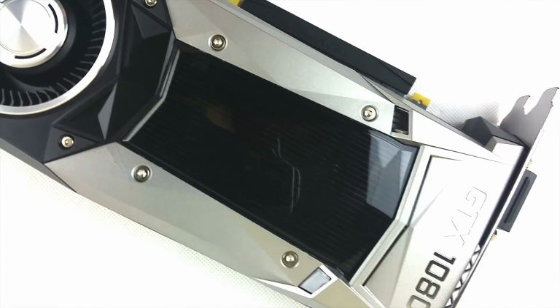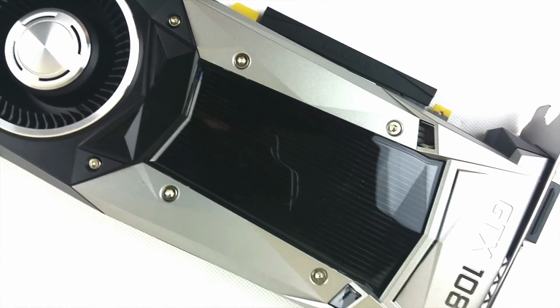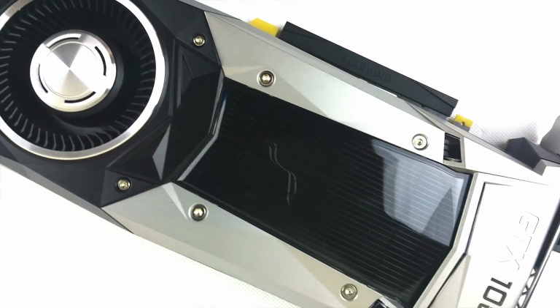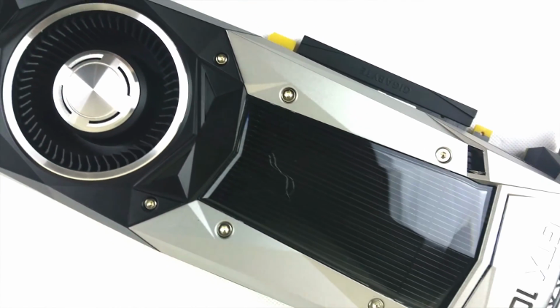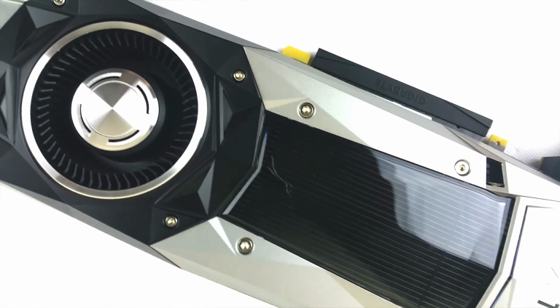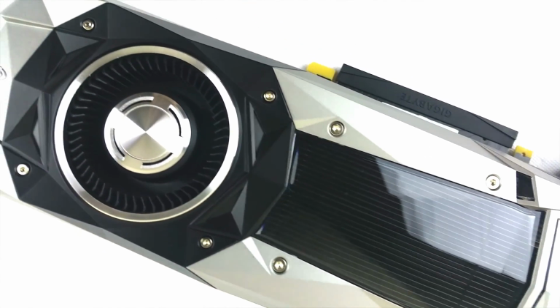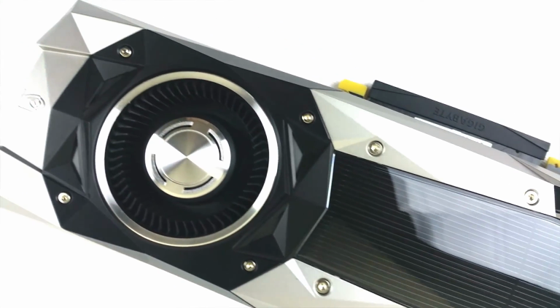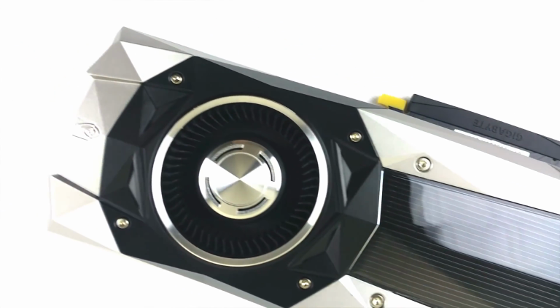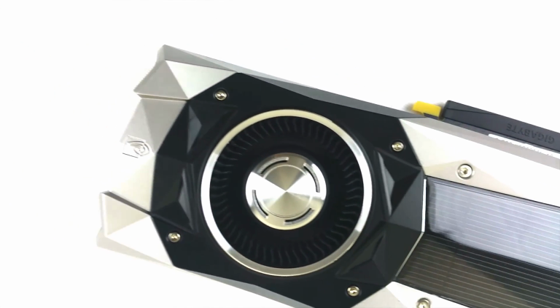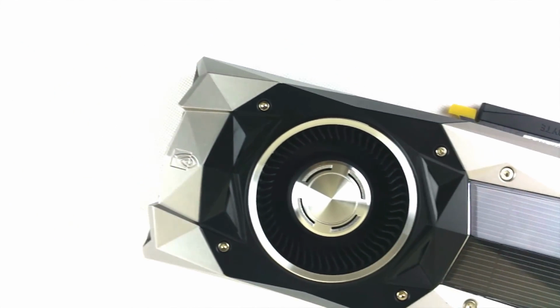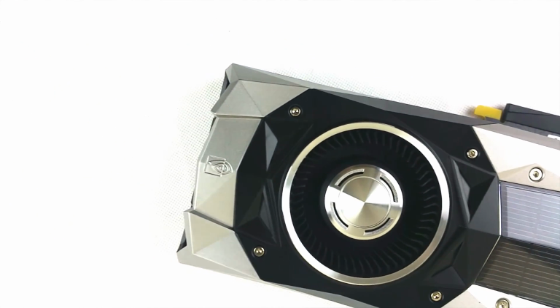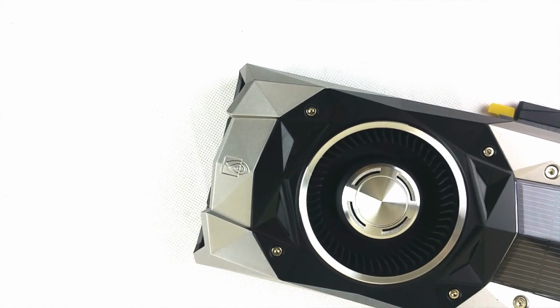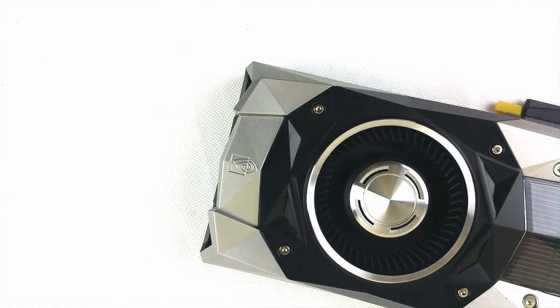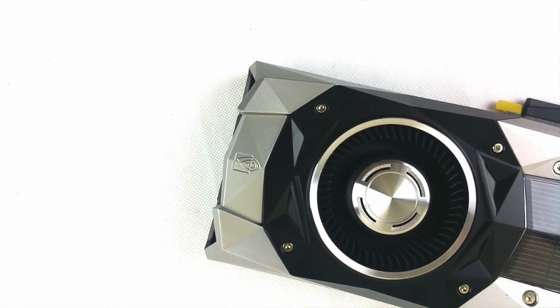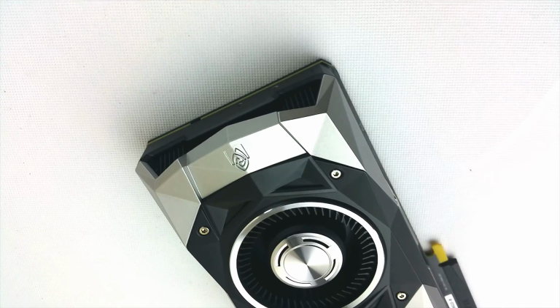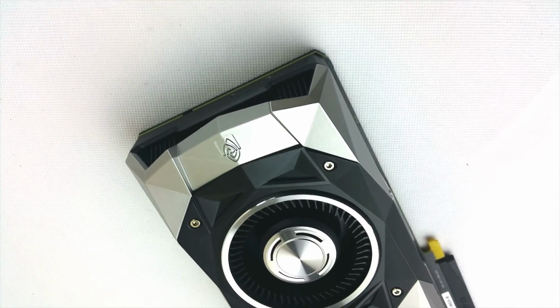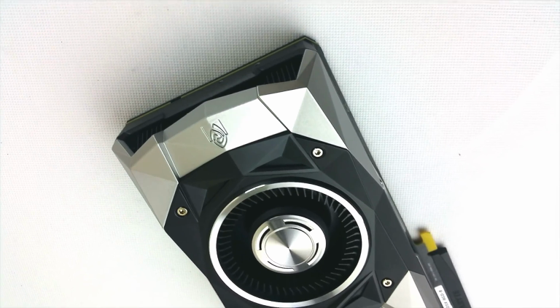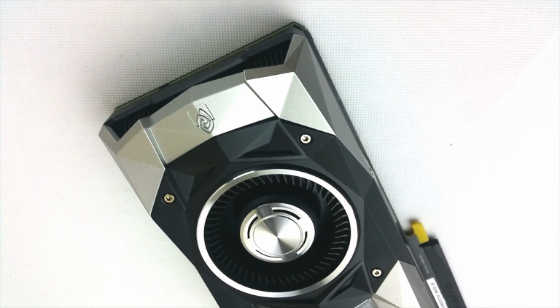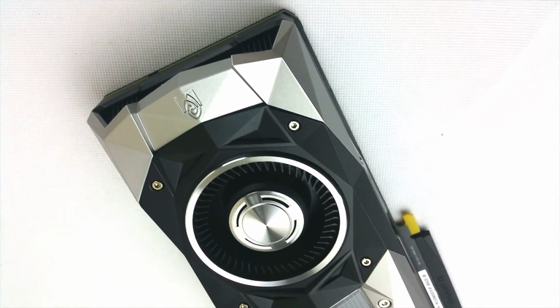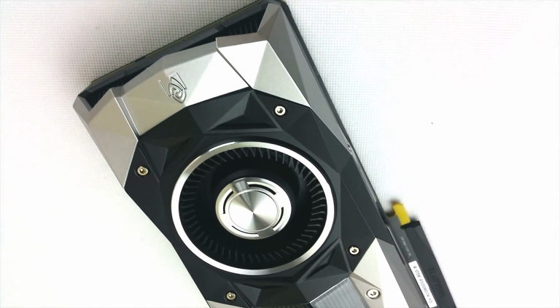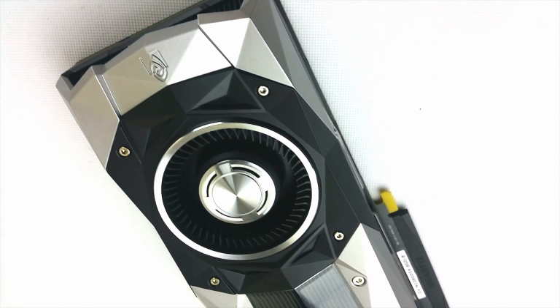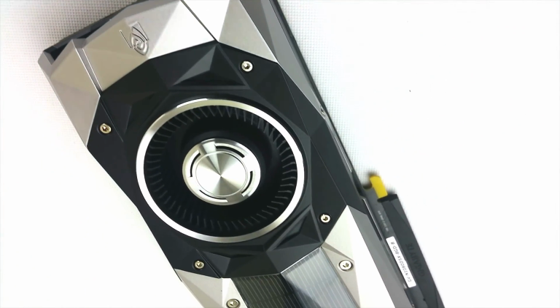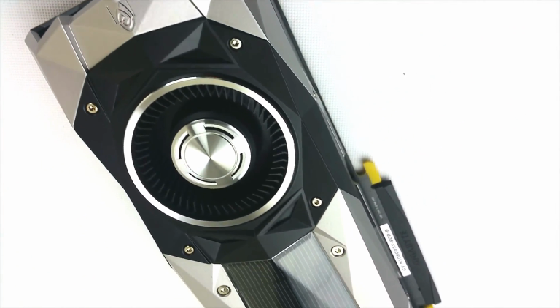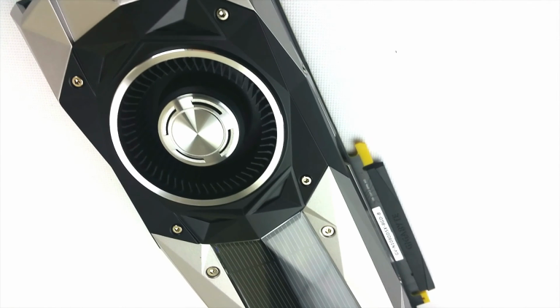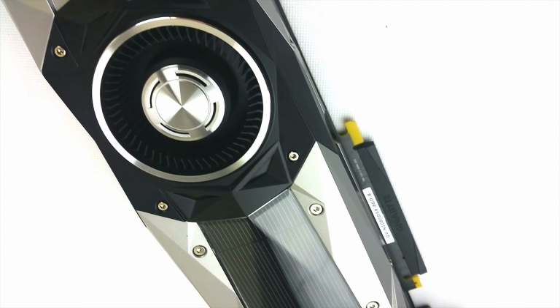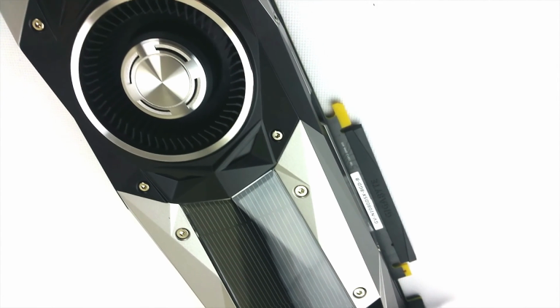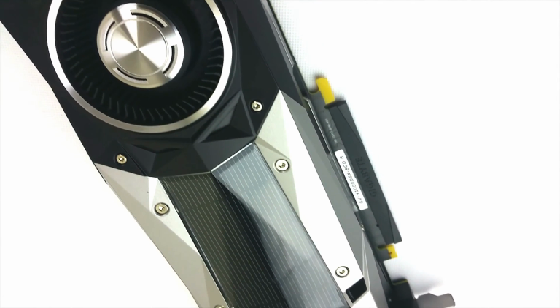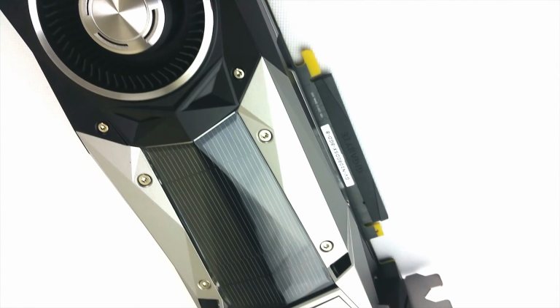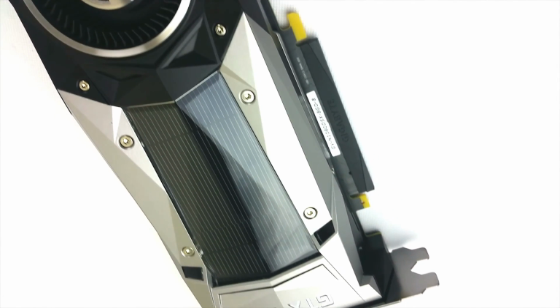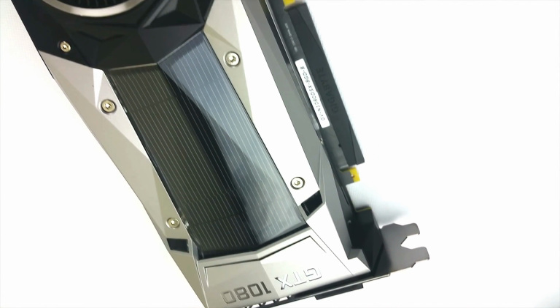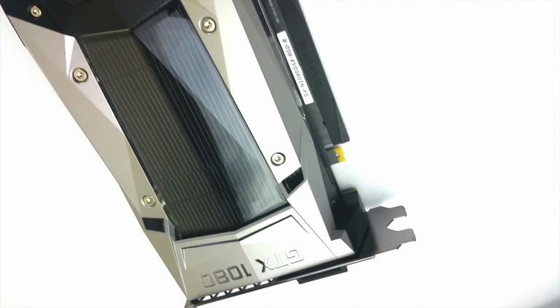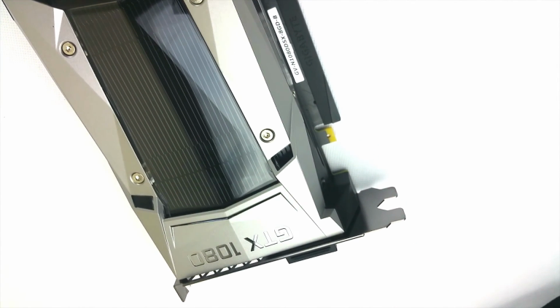Hello guys, this is Alex coming back to you with another video and today we are looking at the GTX 1080. Let's see what it can do.